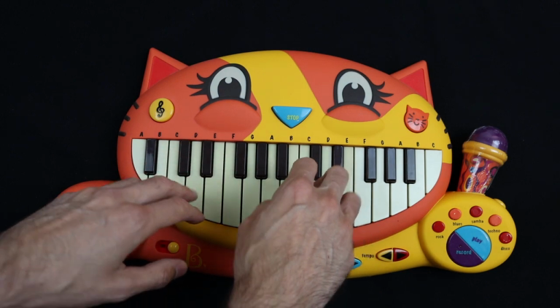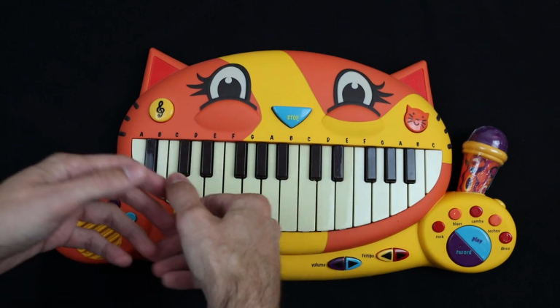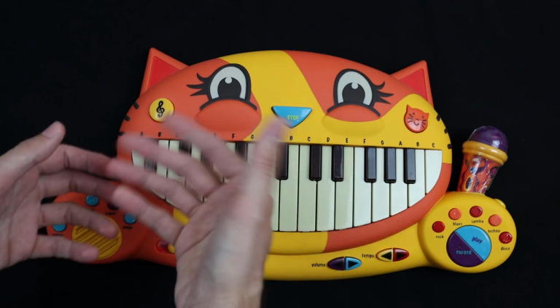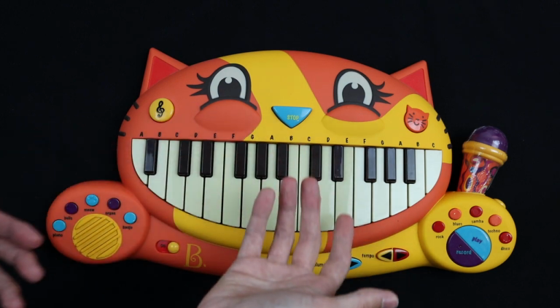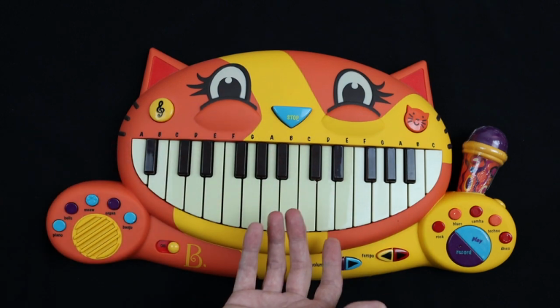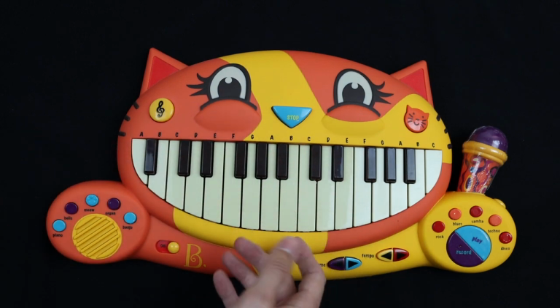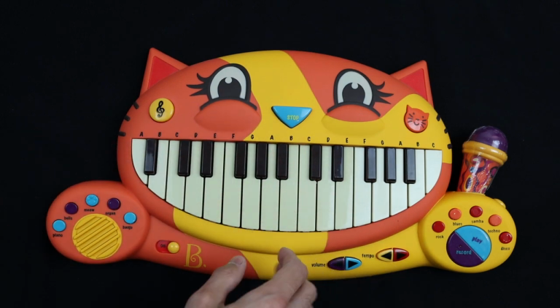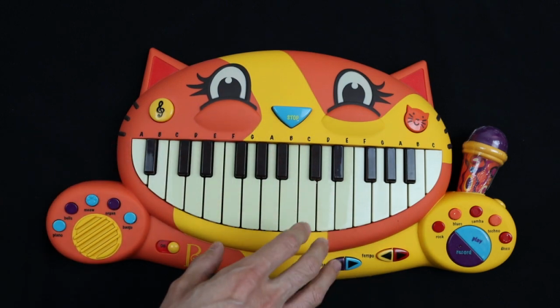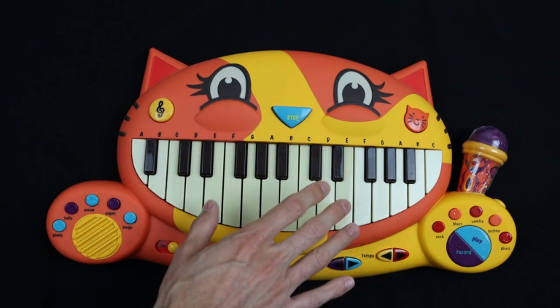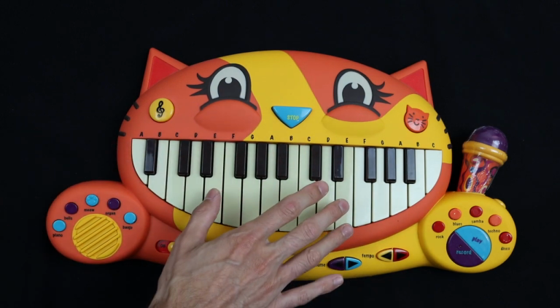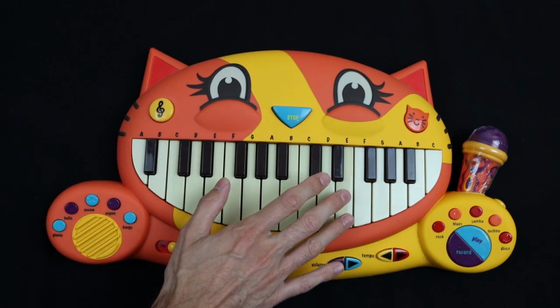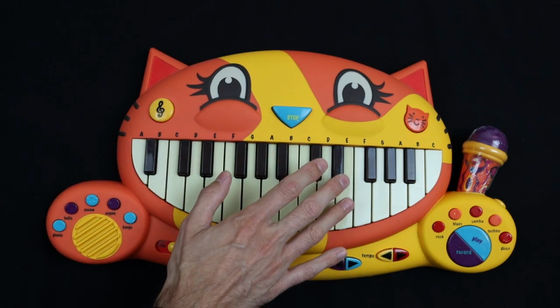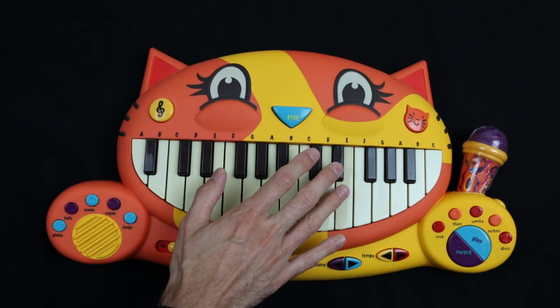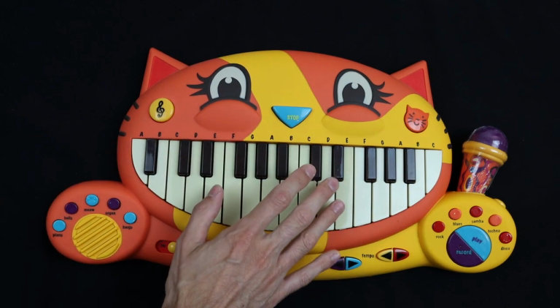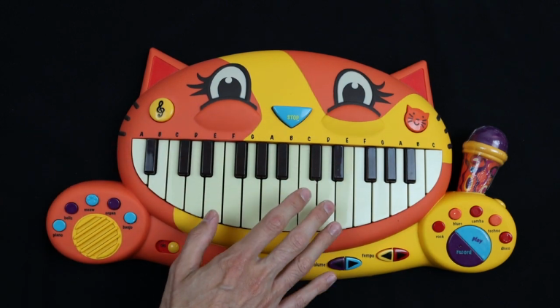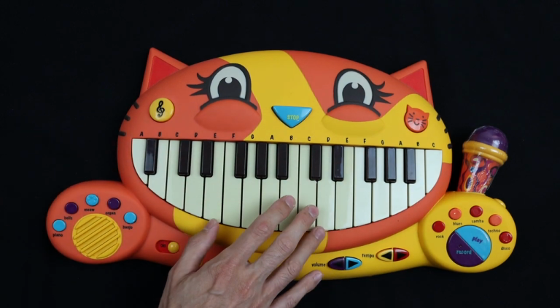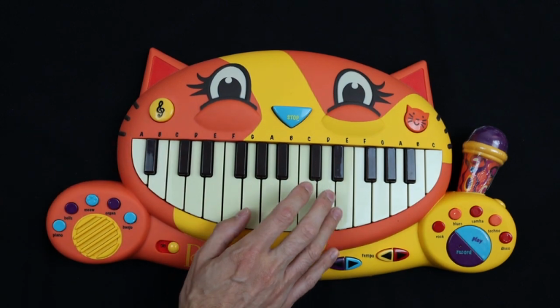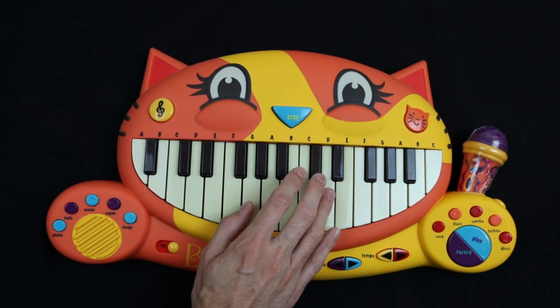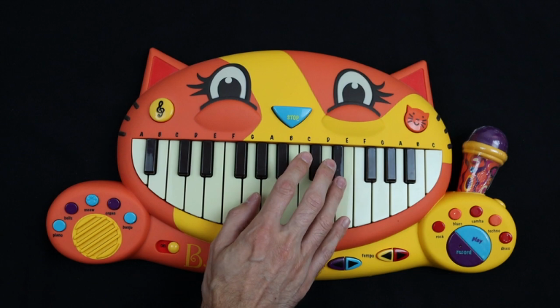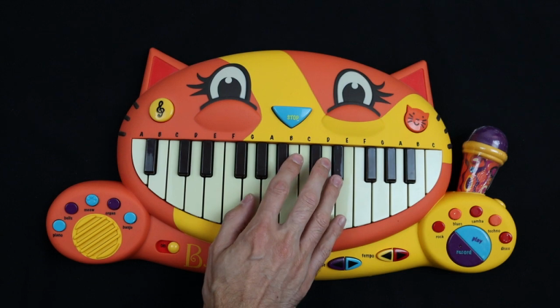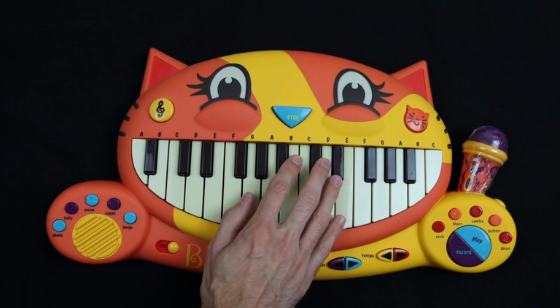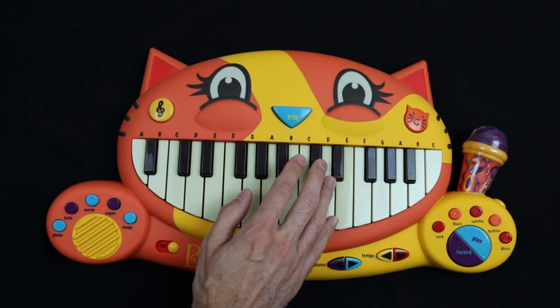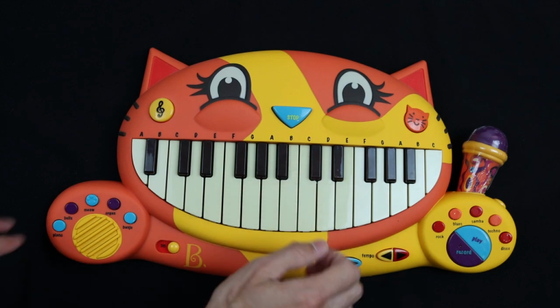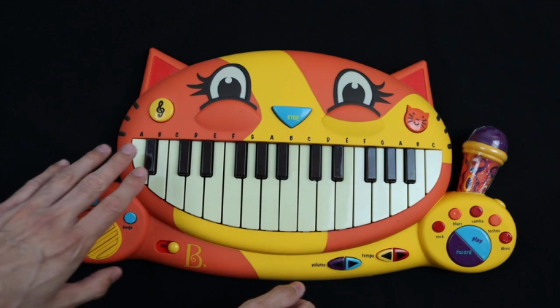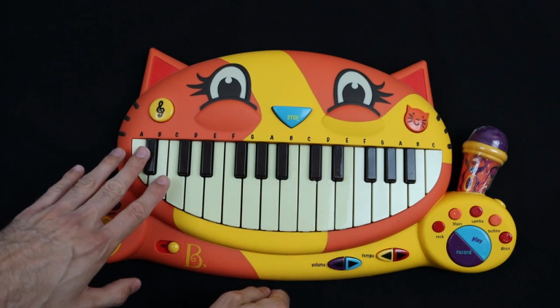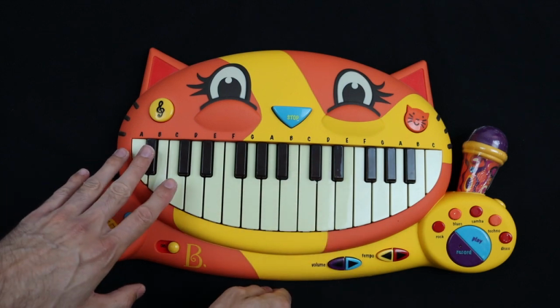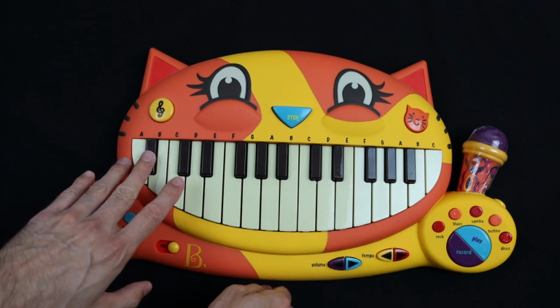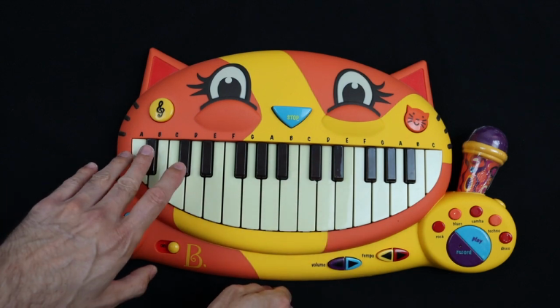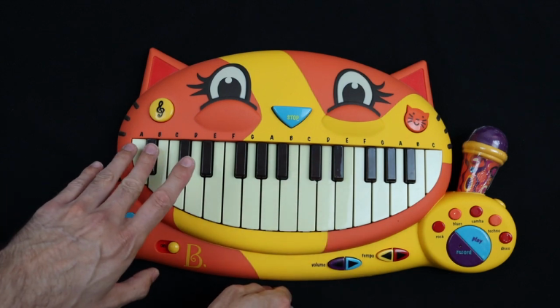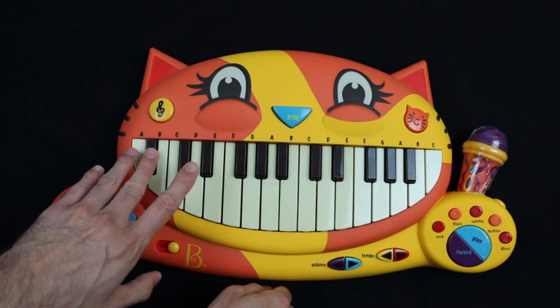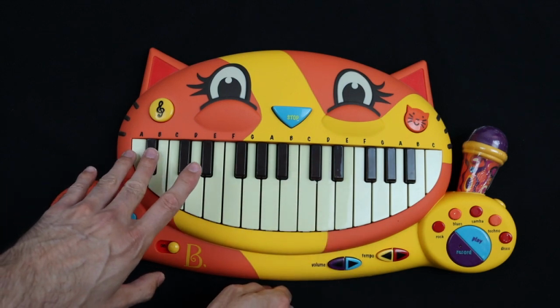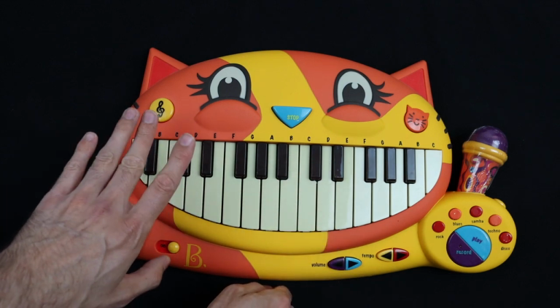And then it repeats over and over and over. Let's get right into it. Left hand is B-flat.